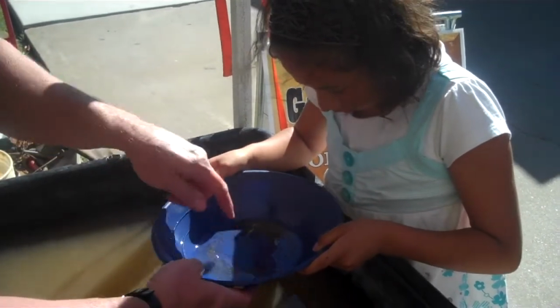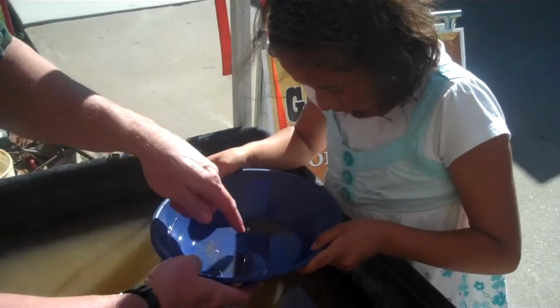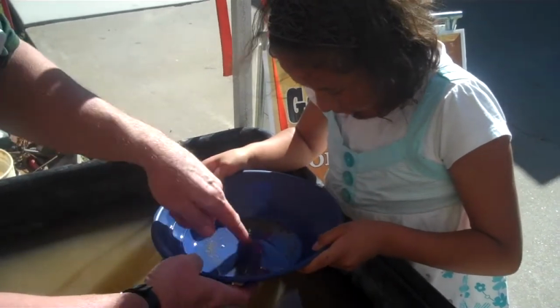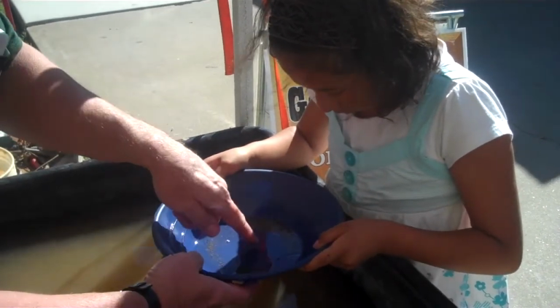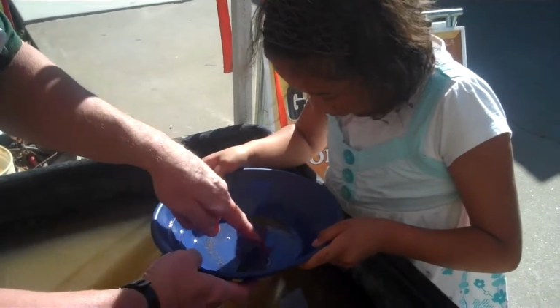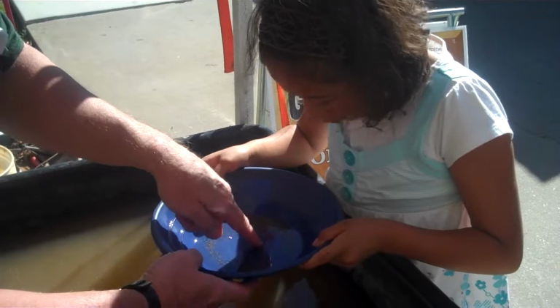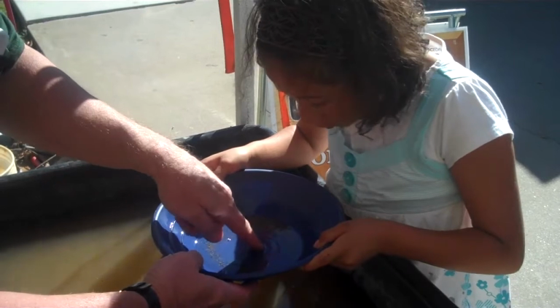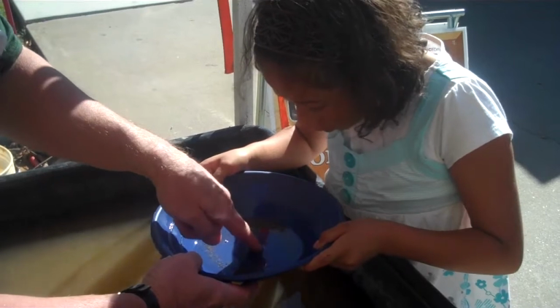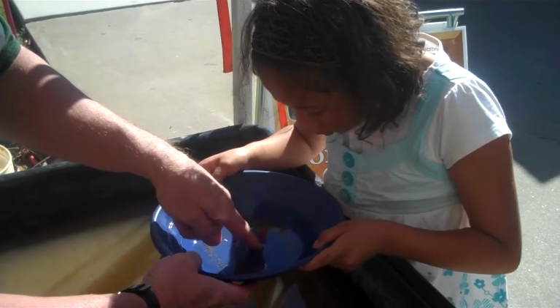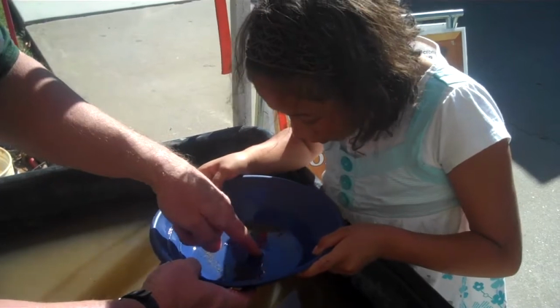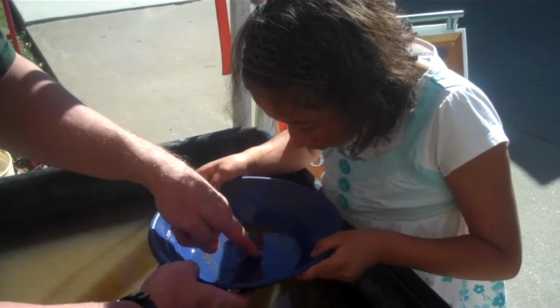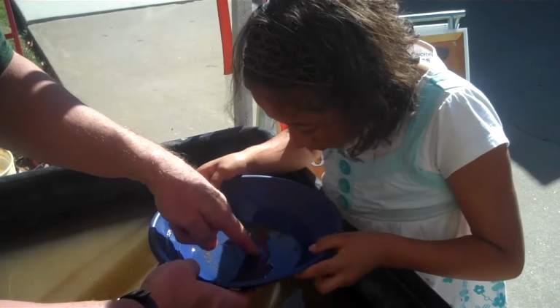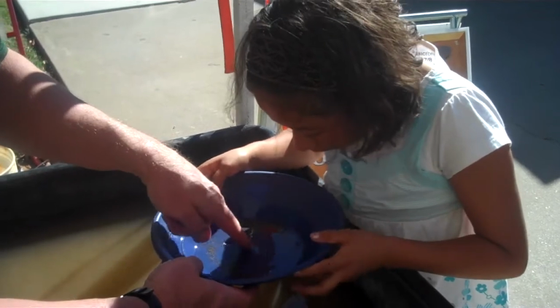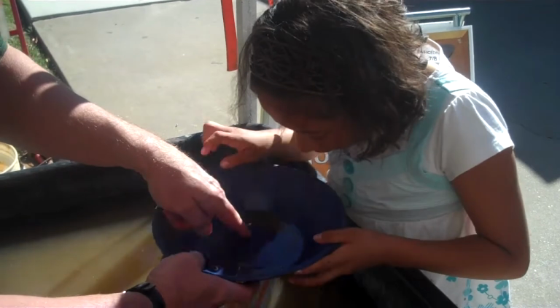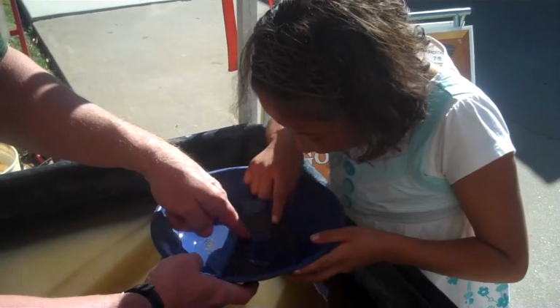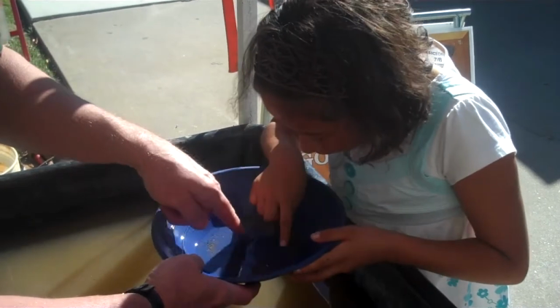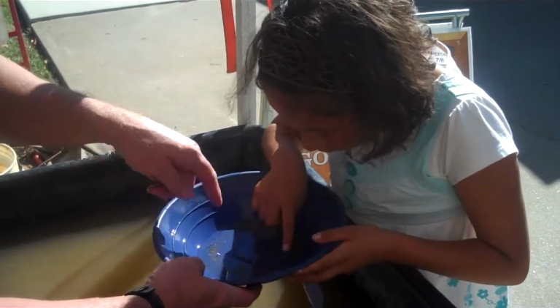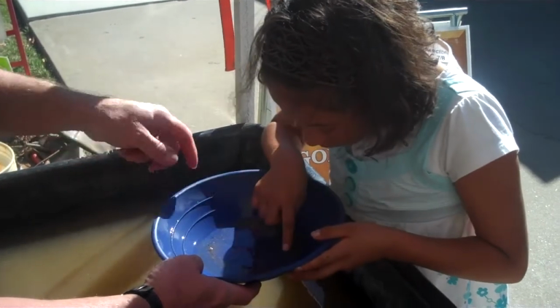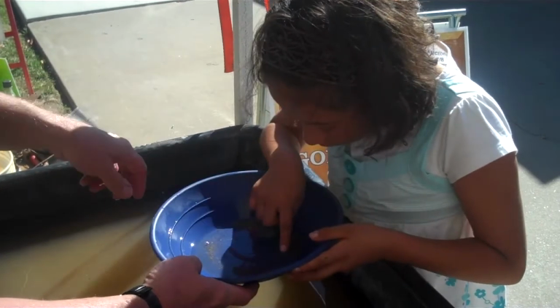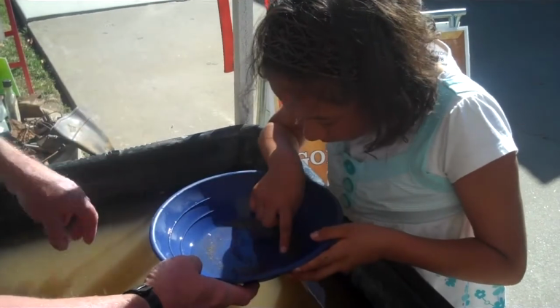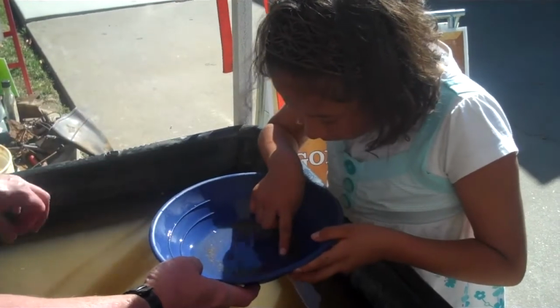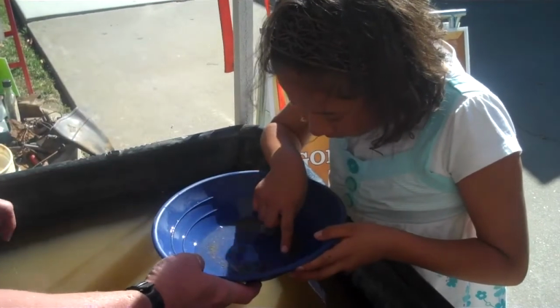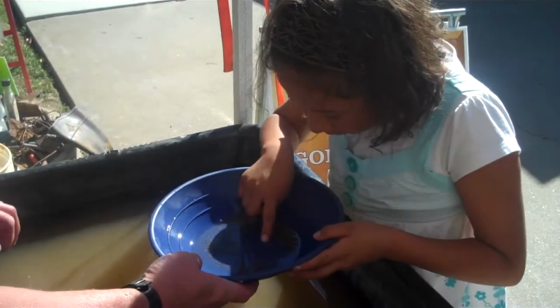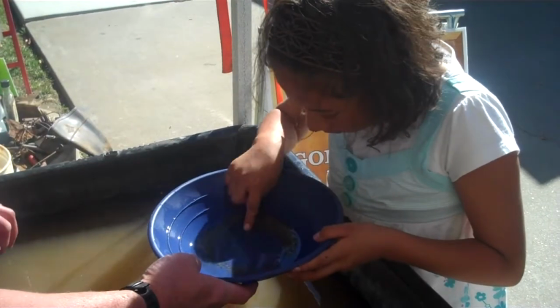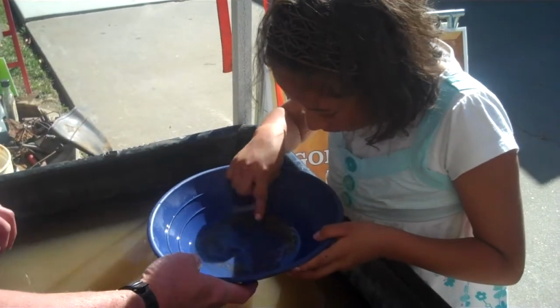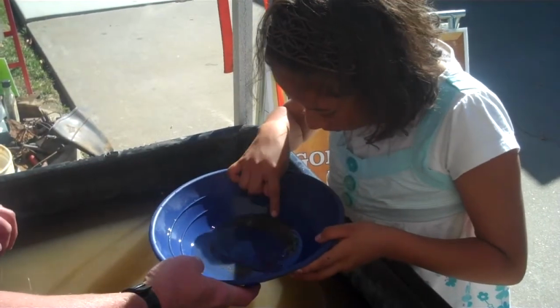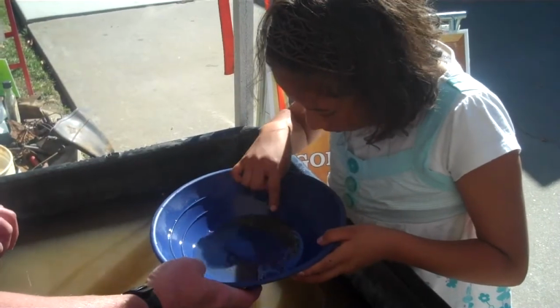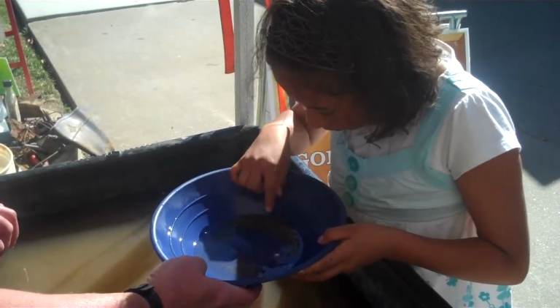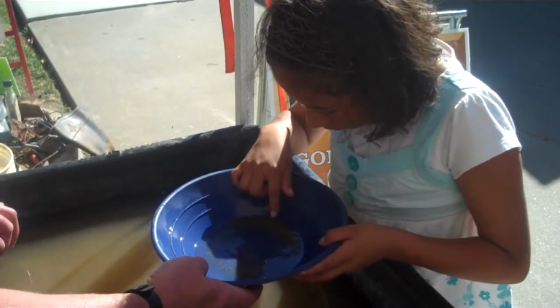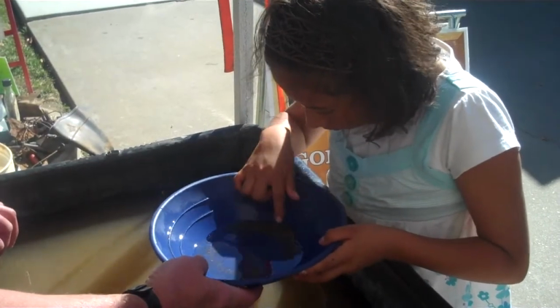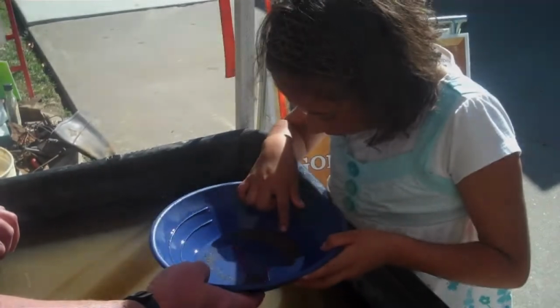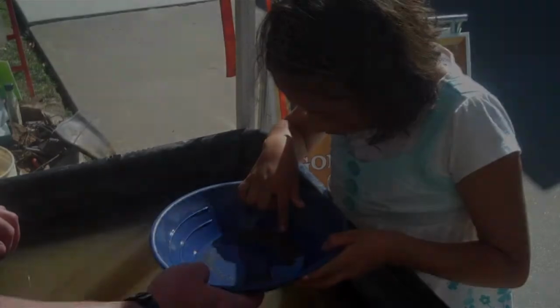Do you see these pieces here that are real shiny? Yeah, I like these. There's several little bitty pieces of gold in there.